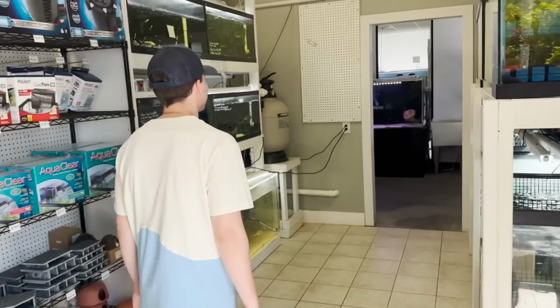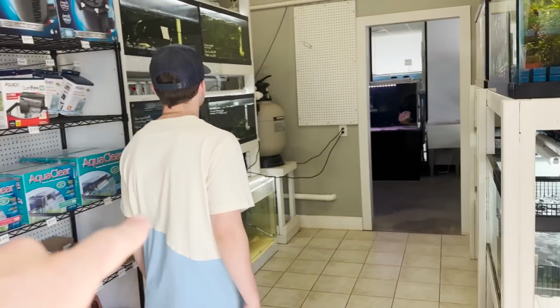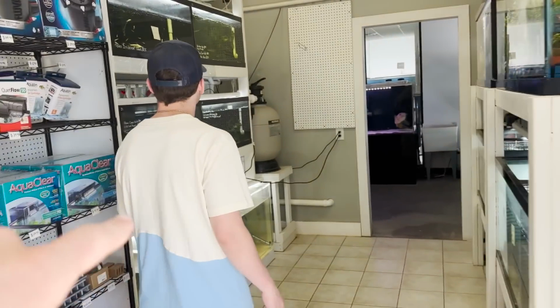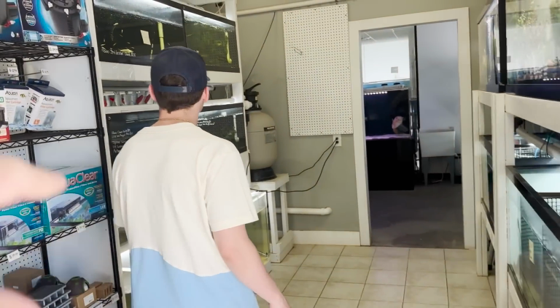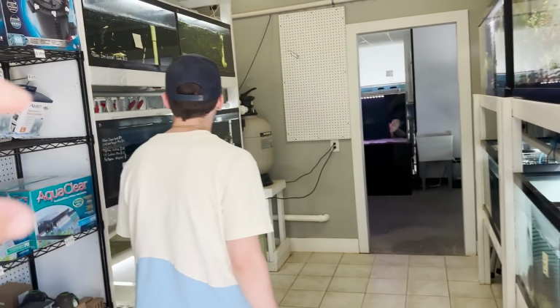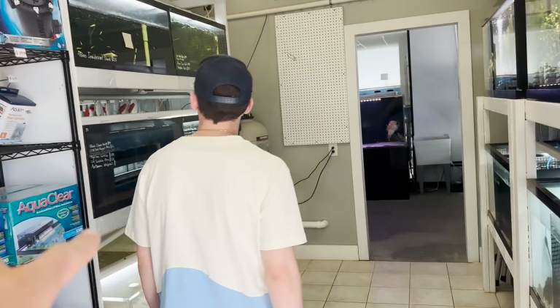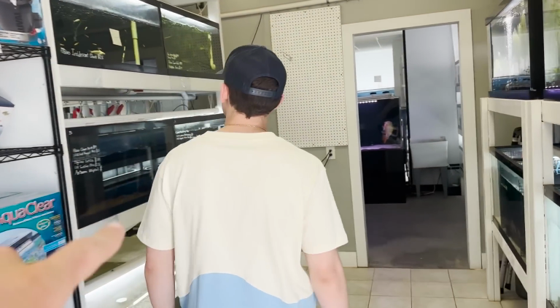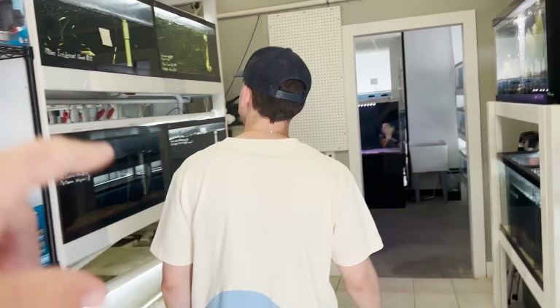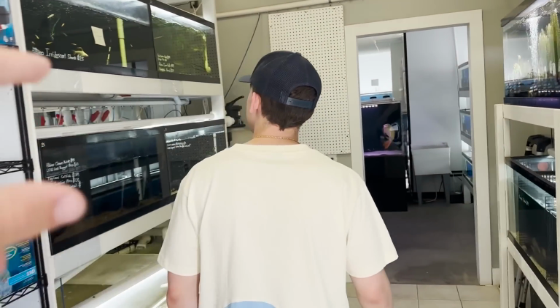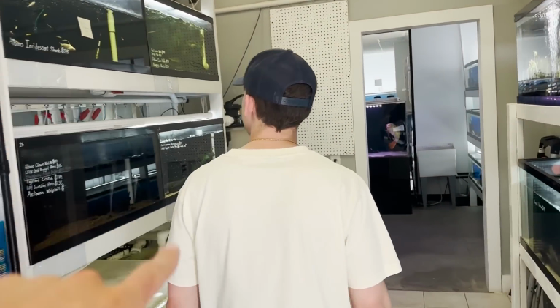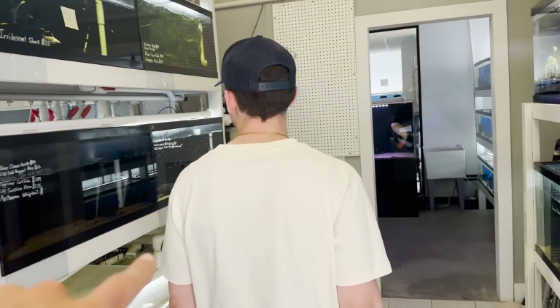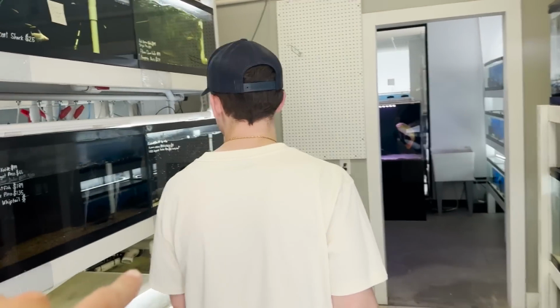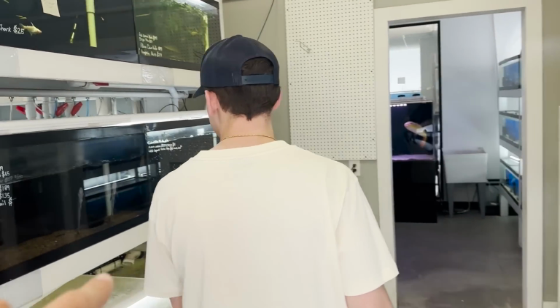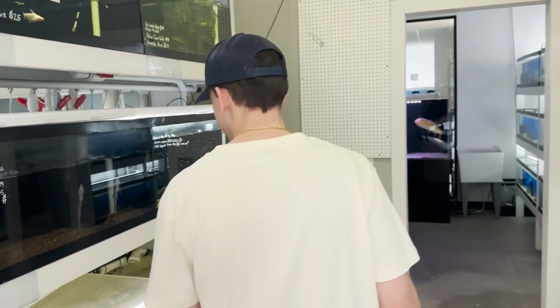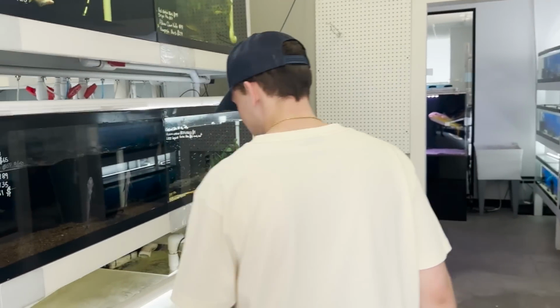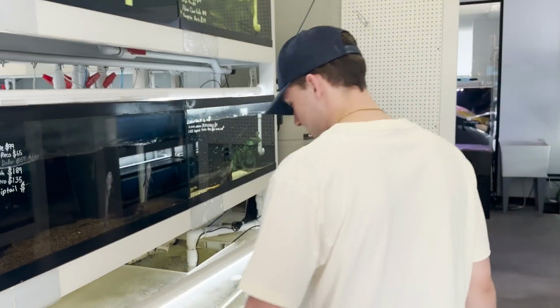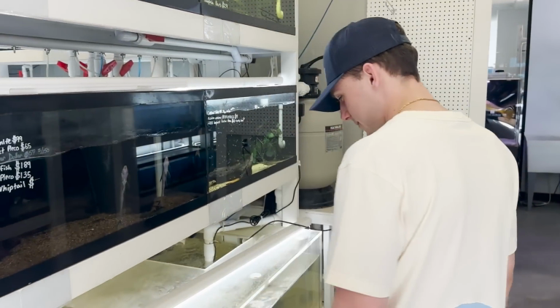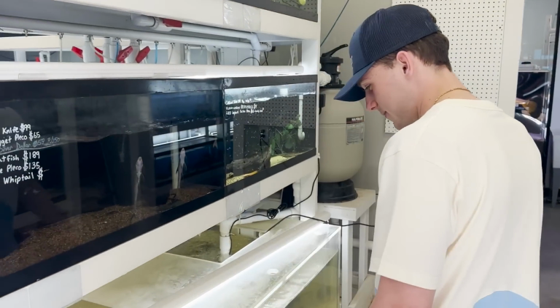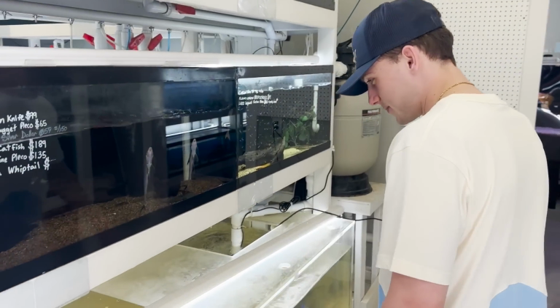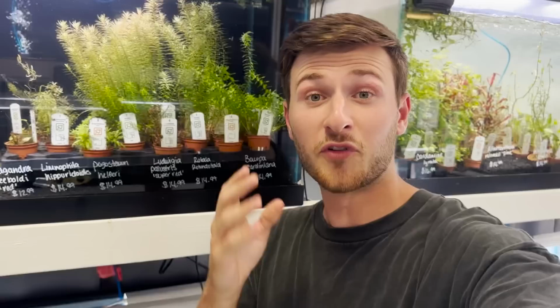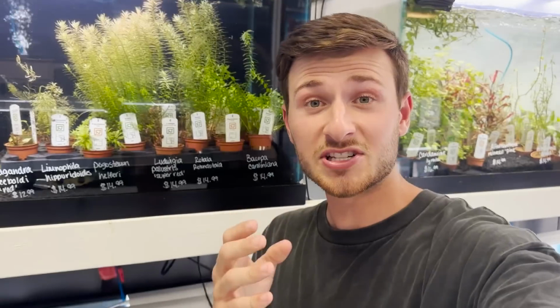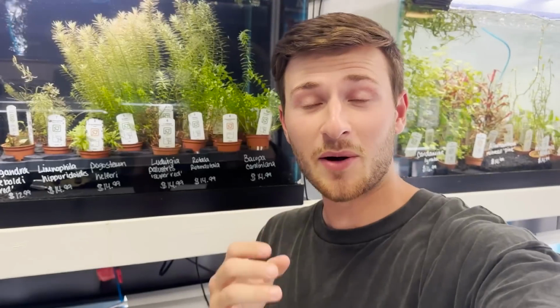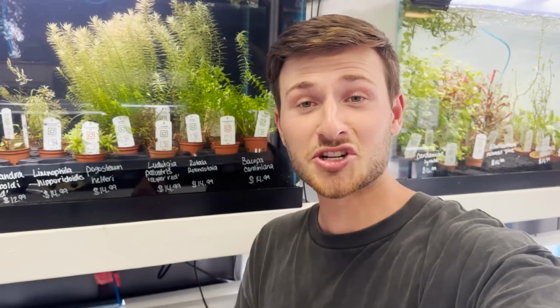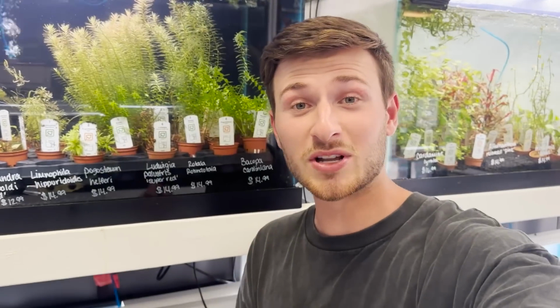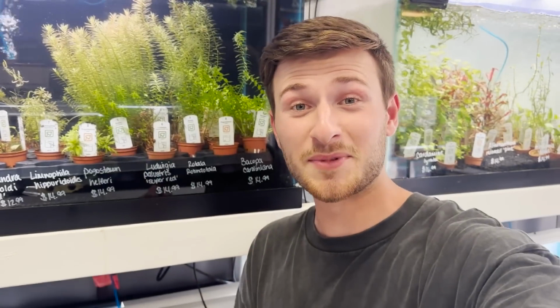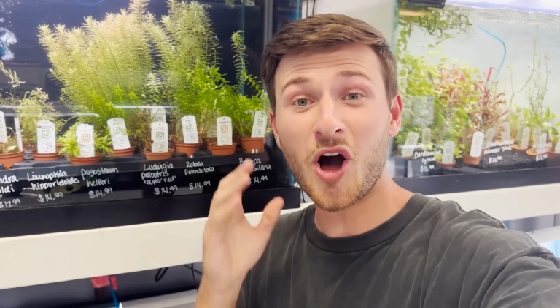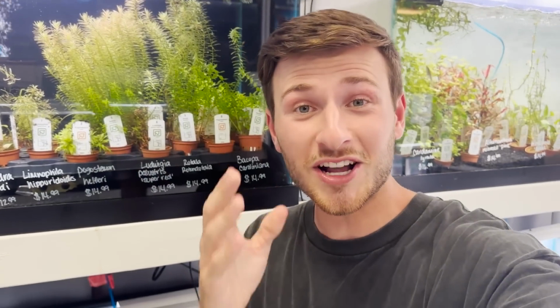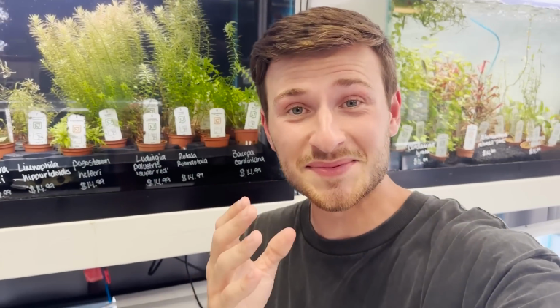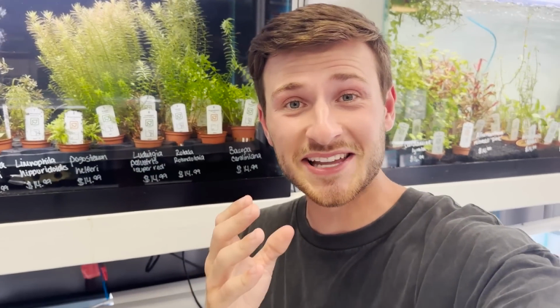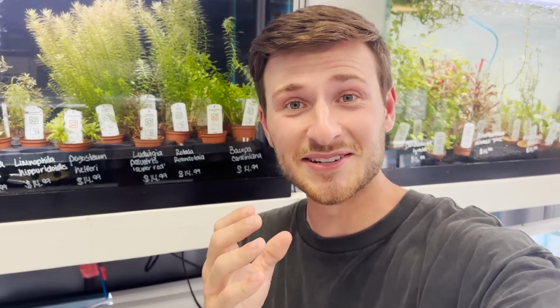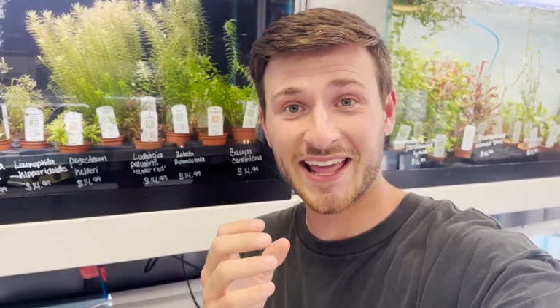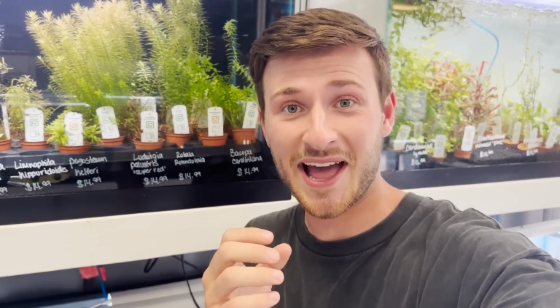Also guys, we got Nate here. He's going to be looking at some of the fish in here too, showing us some cool stuff. First, I want to show you all some of the awesome stingrays that they have.